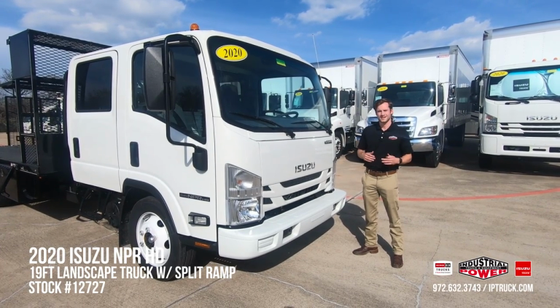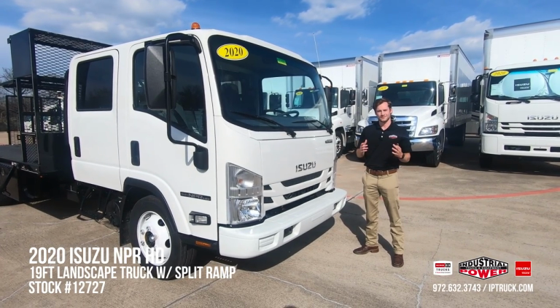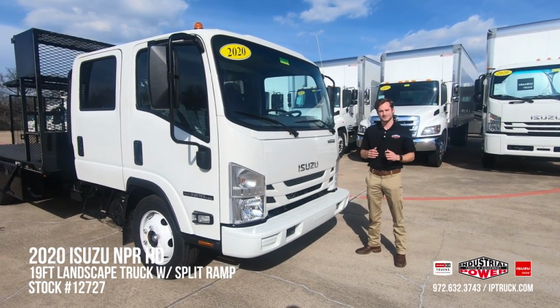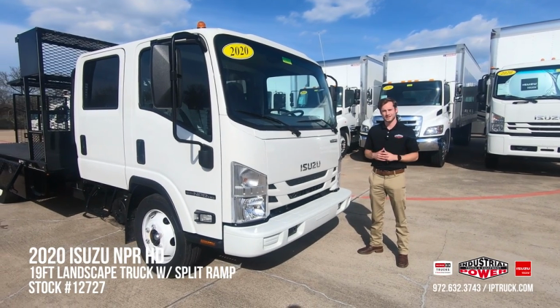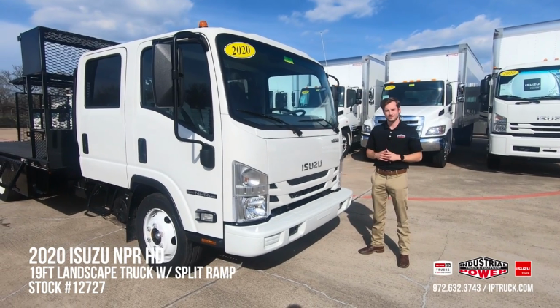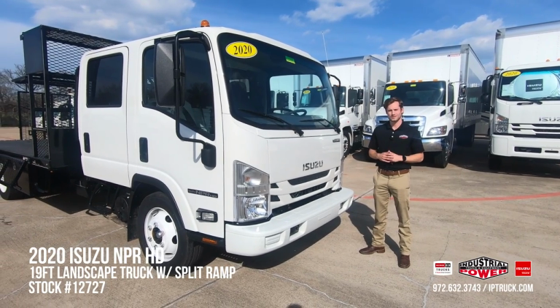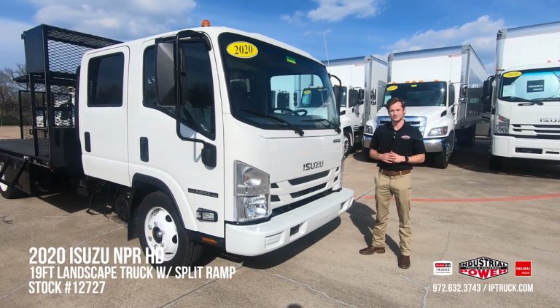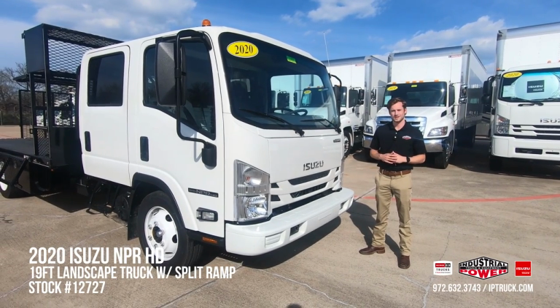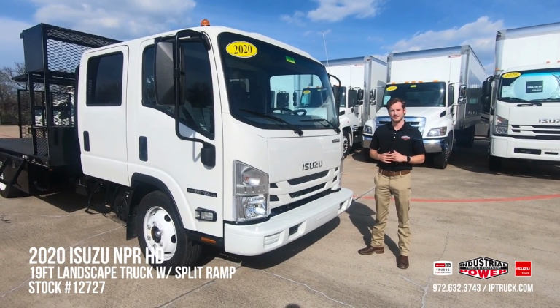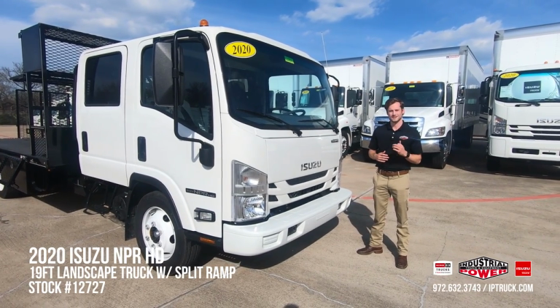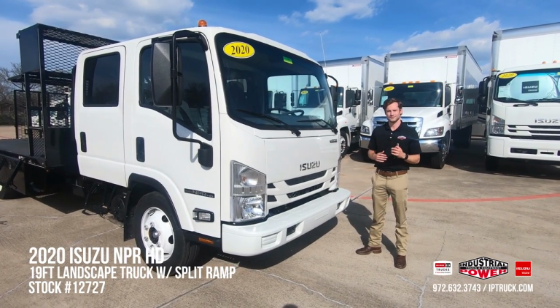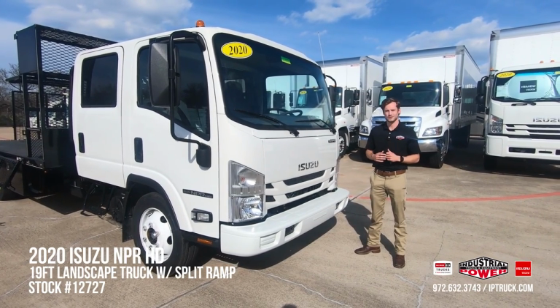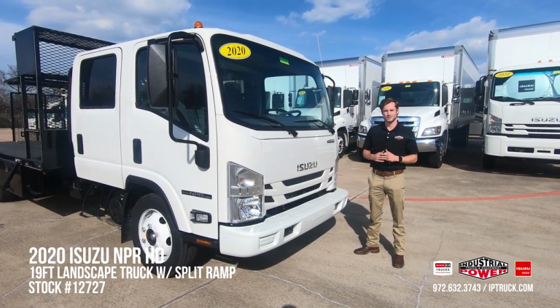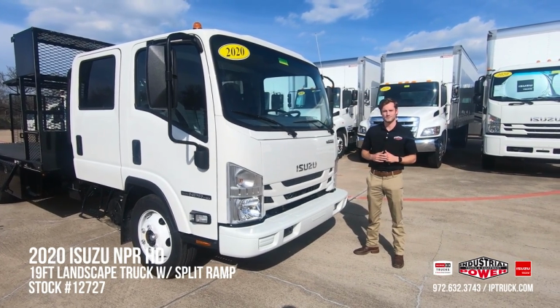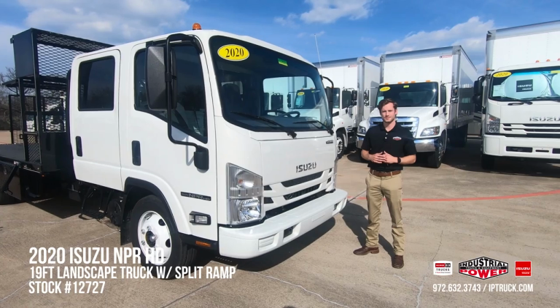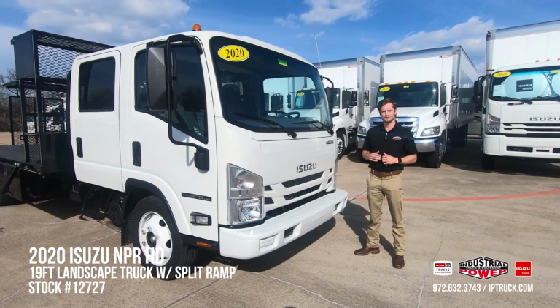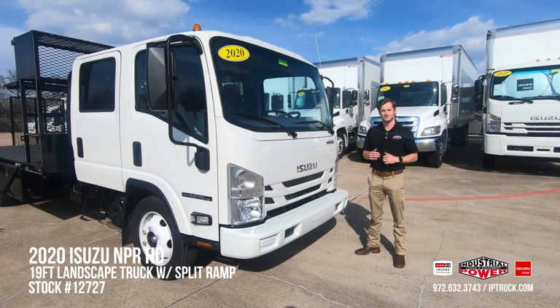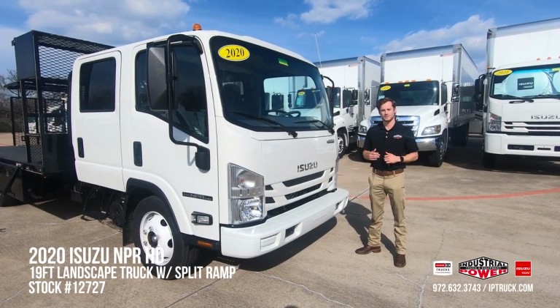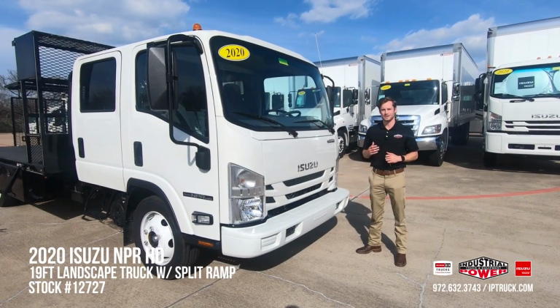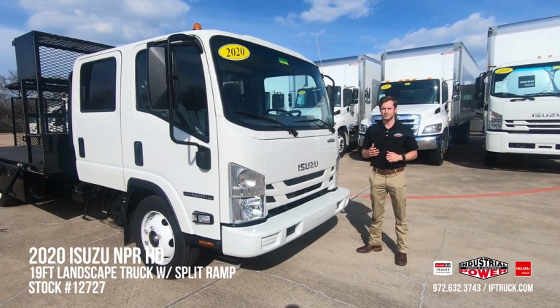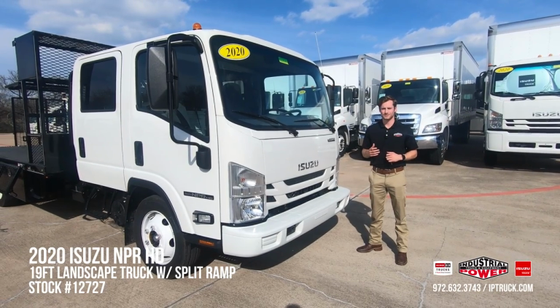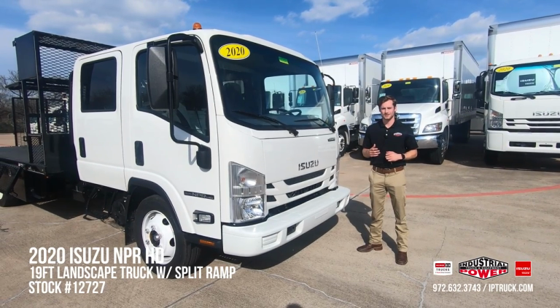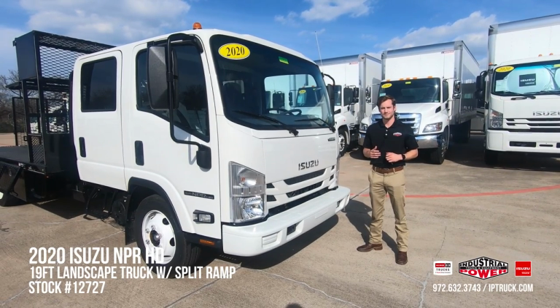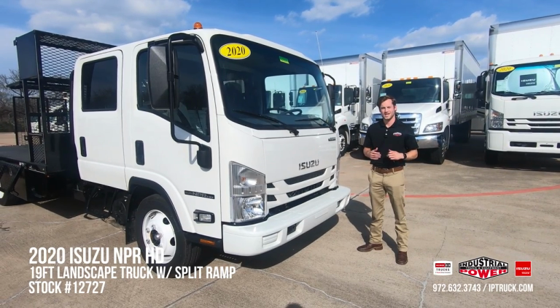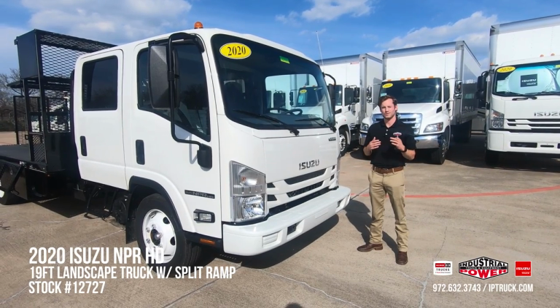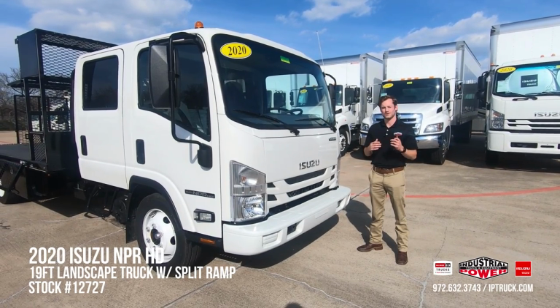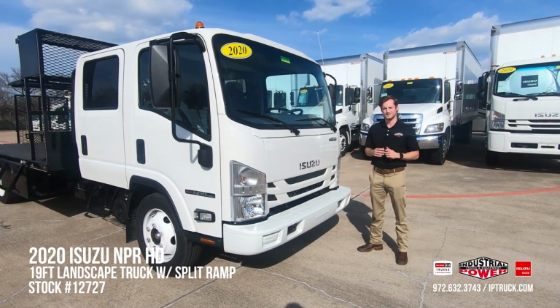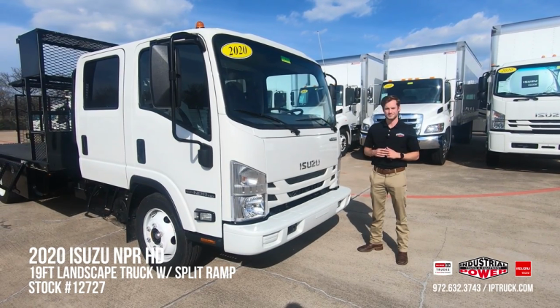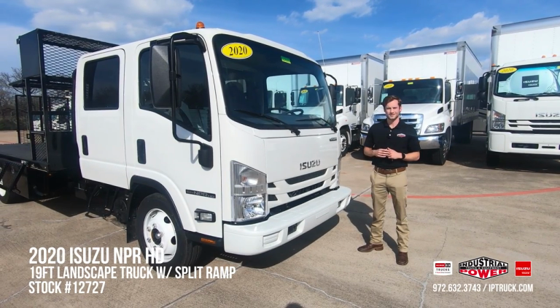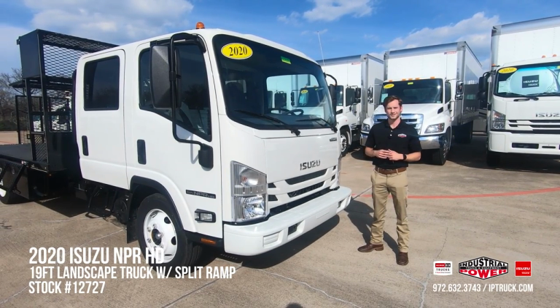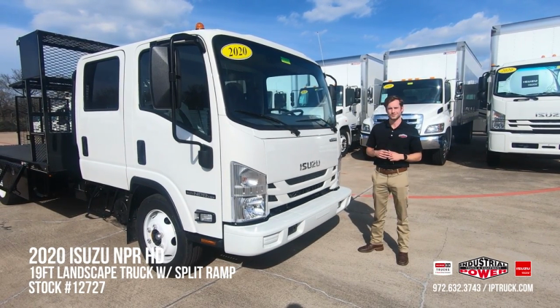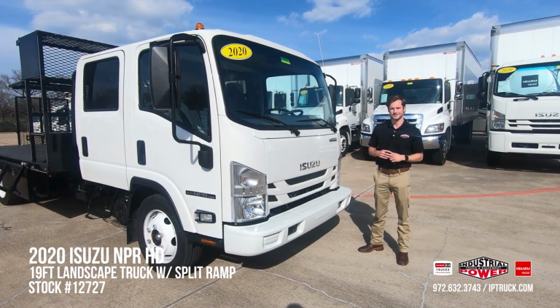If you'd like to make an inquiry on this truck, at the end of this video please do so at iptruck.com and we'll have one of our salesmen contact you directly.